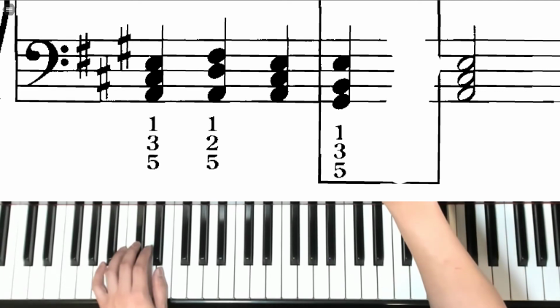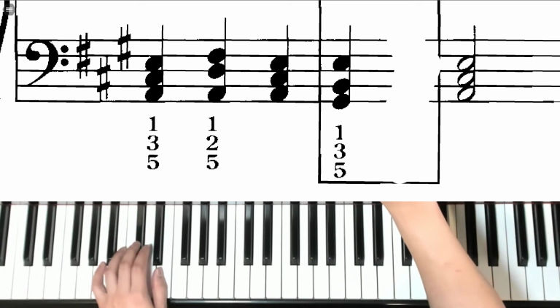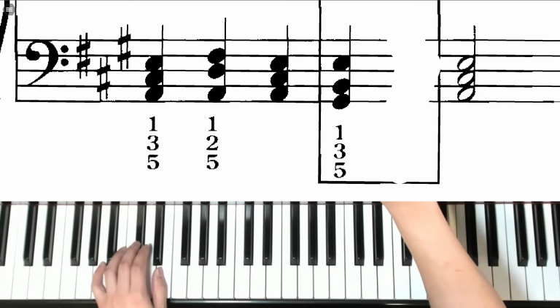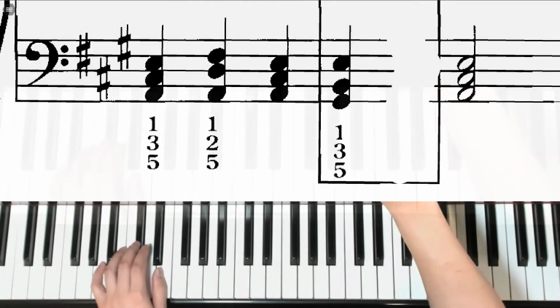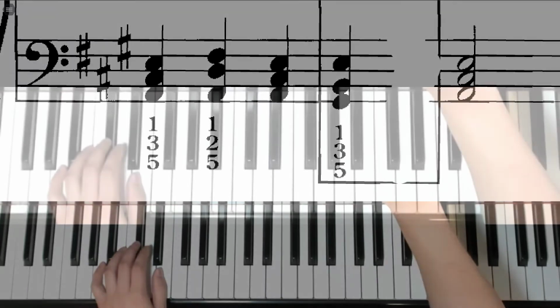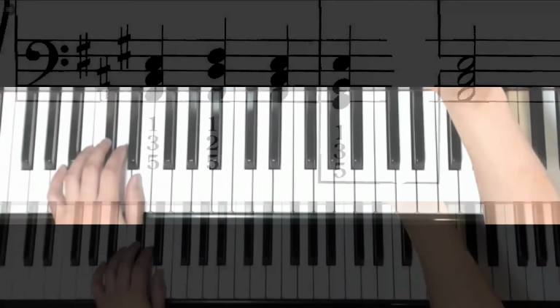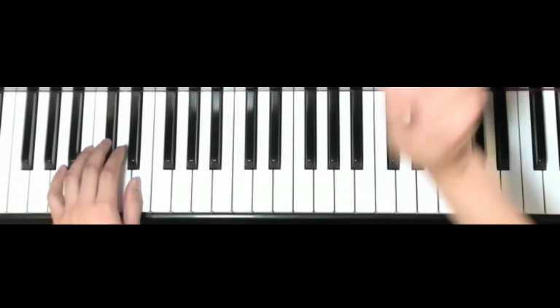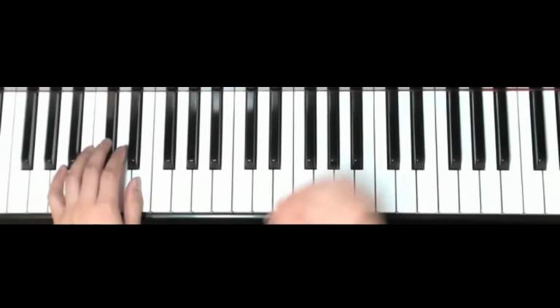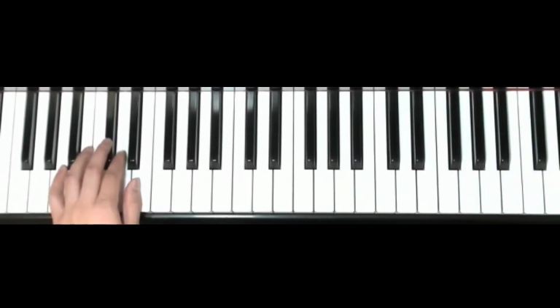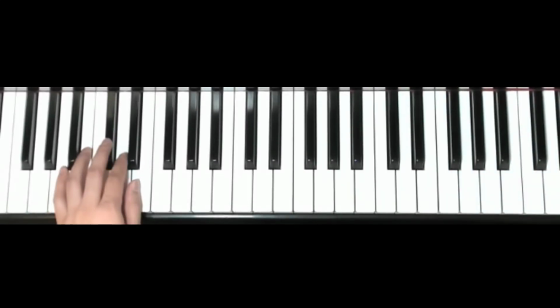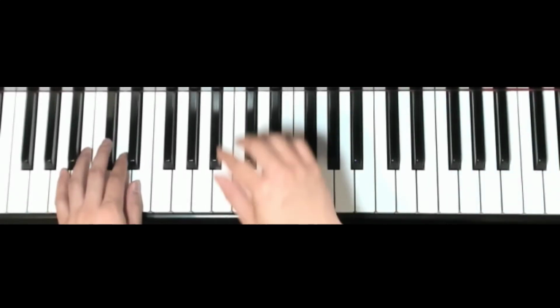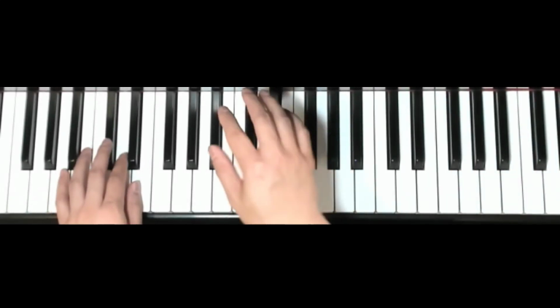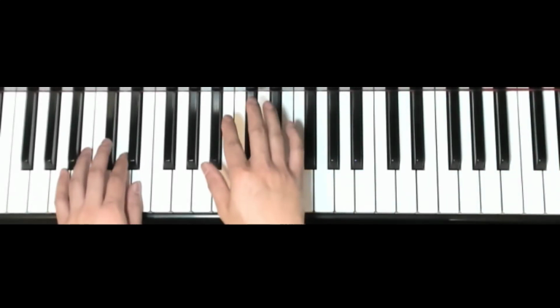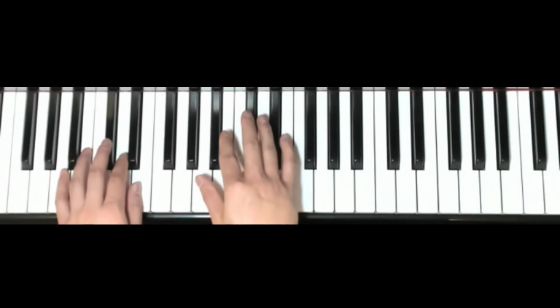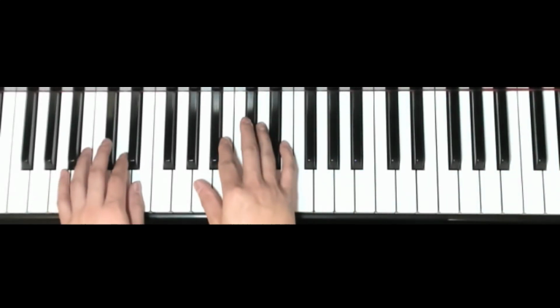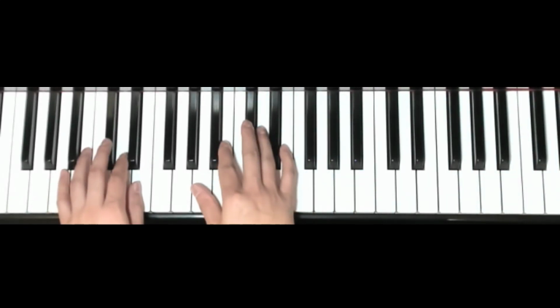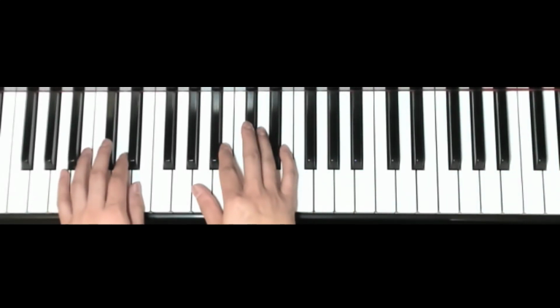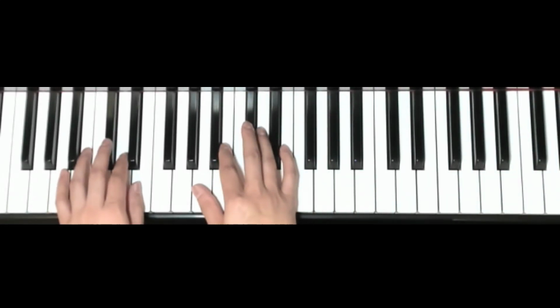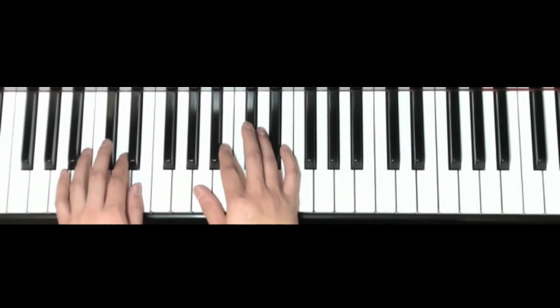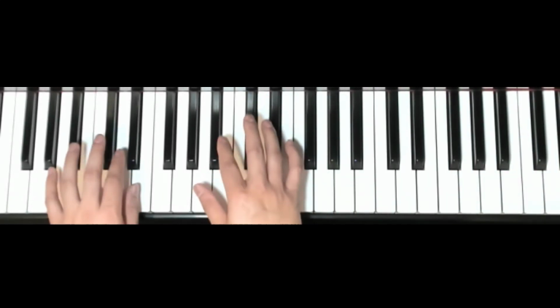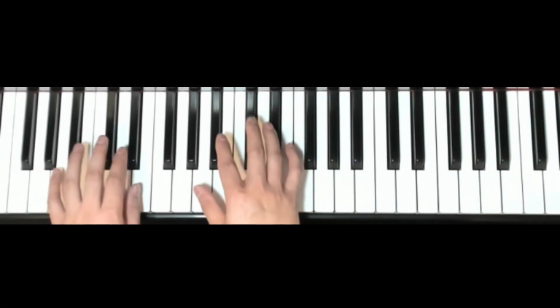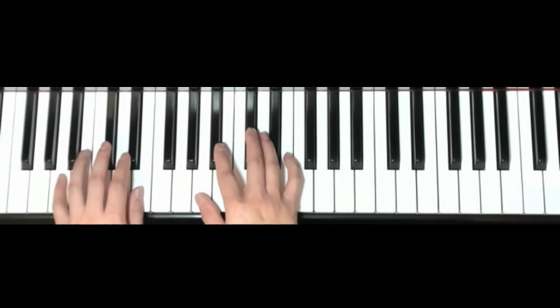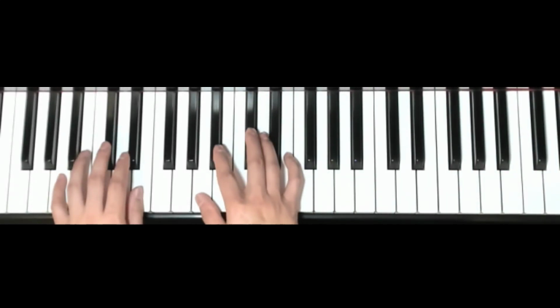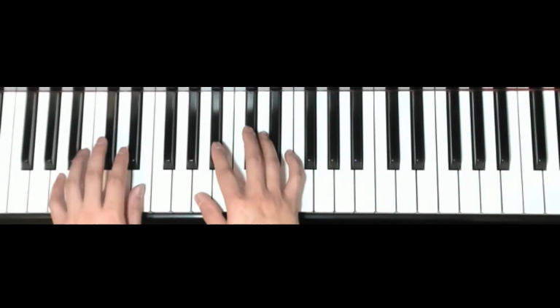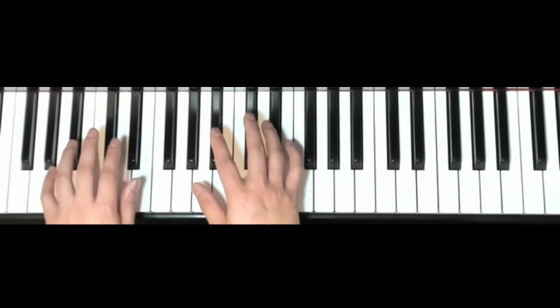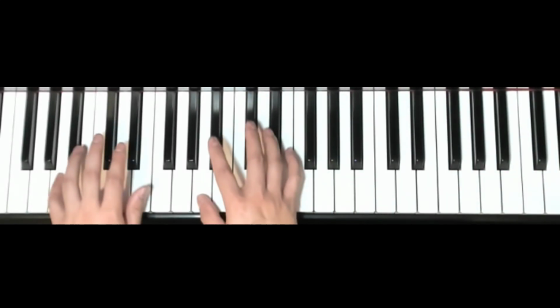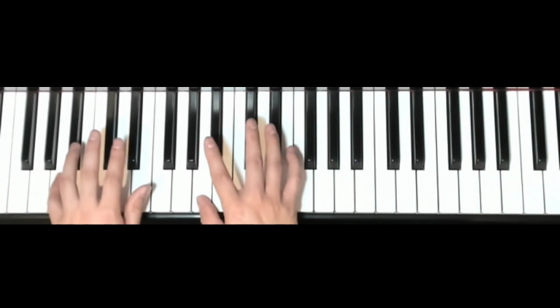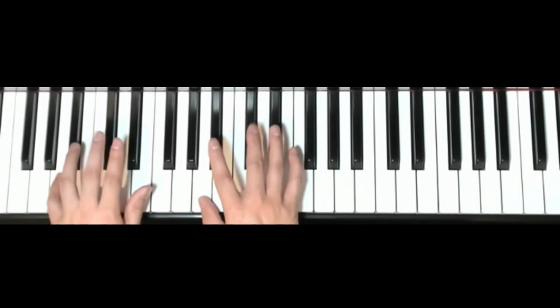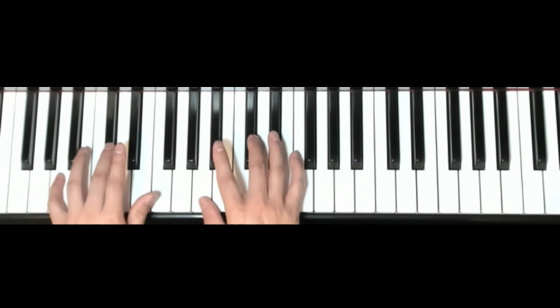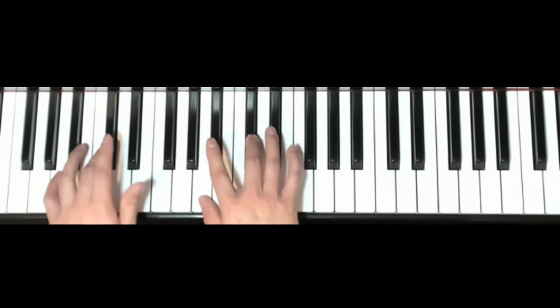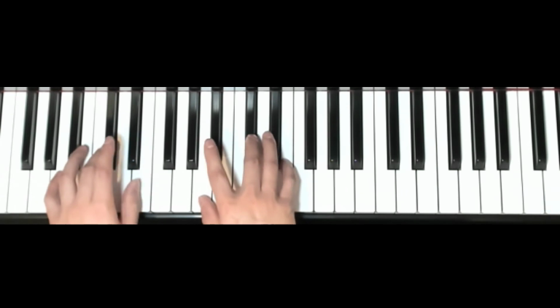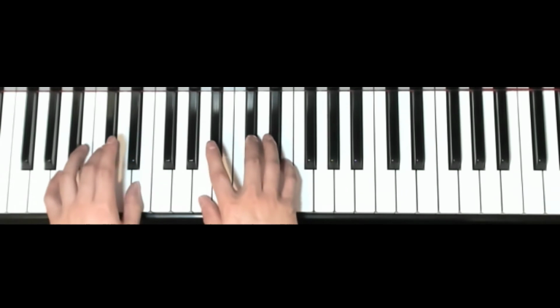Now let's take a look at playing this hands together. Both hands are in A position: A, C sharp, E.